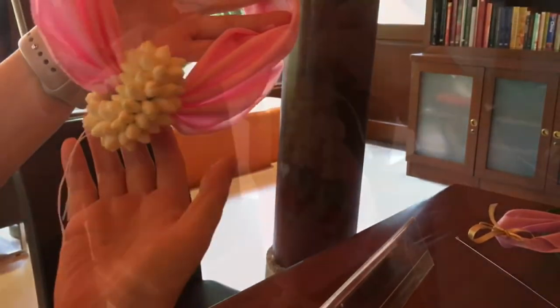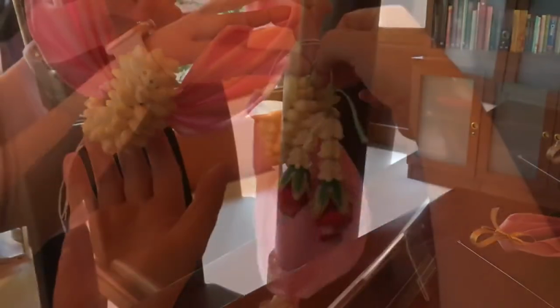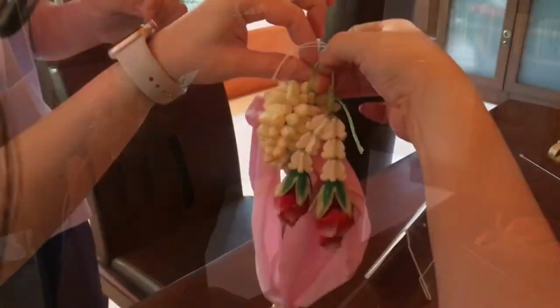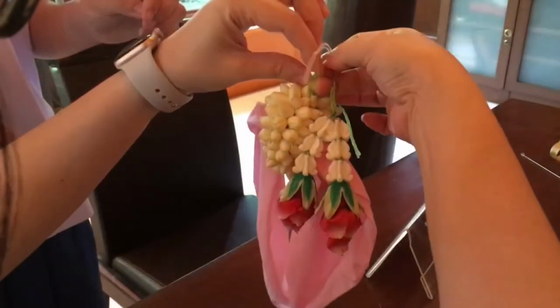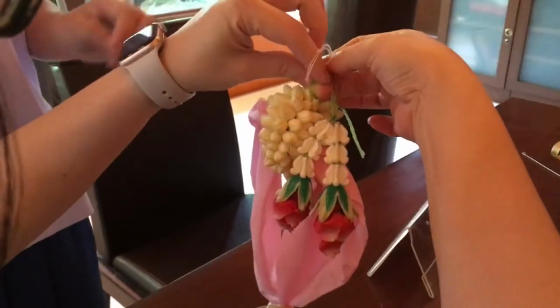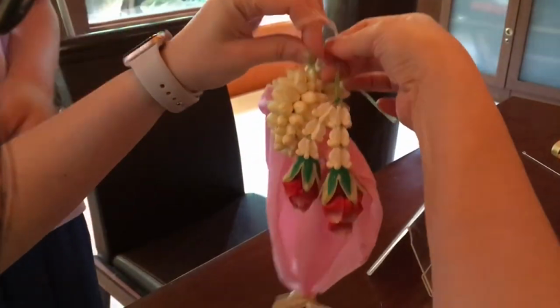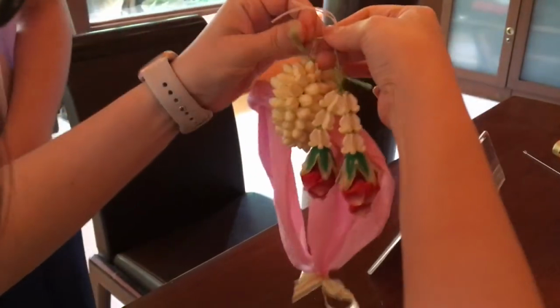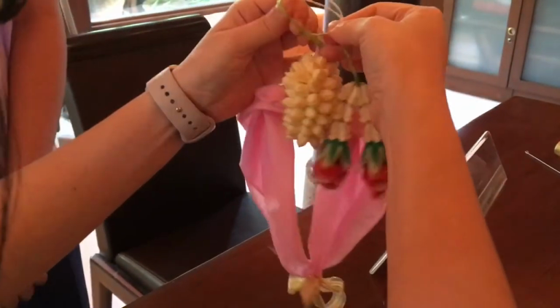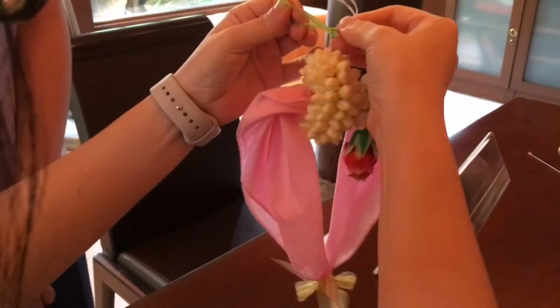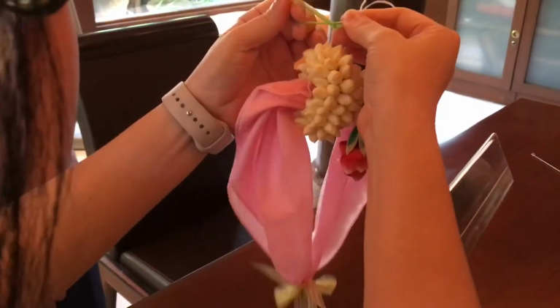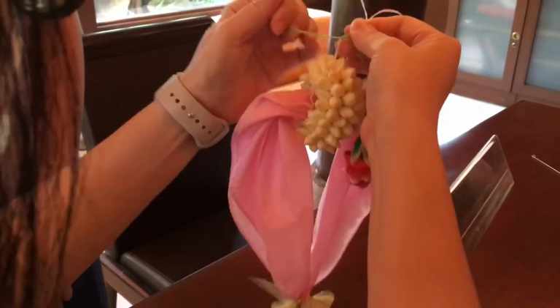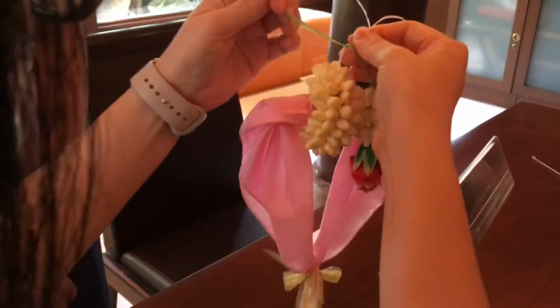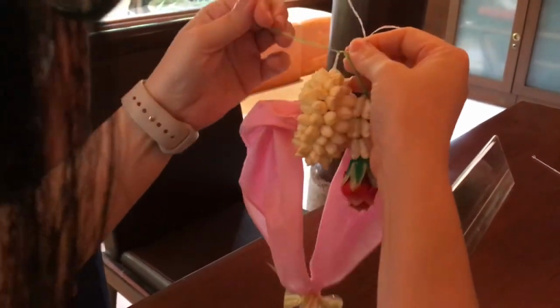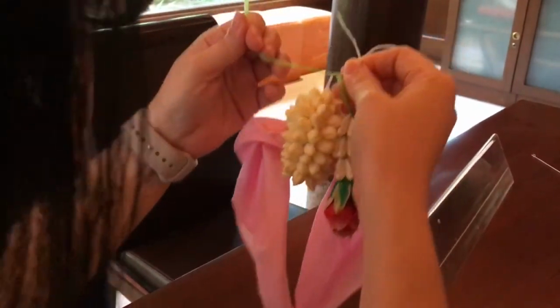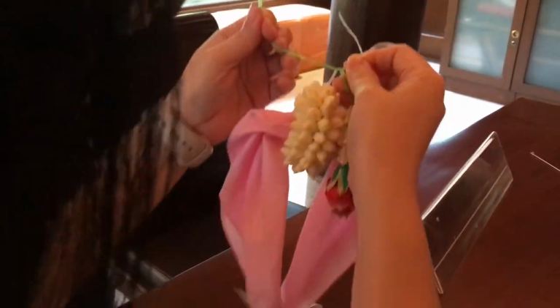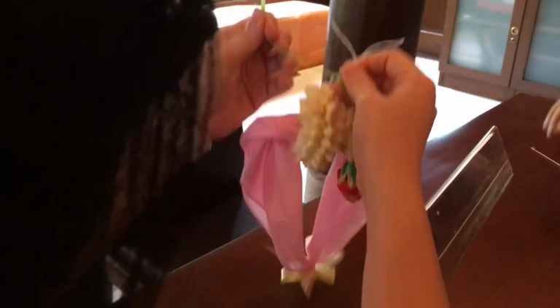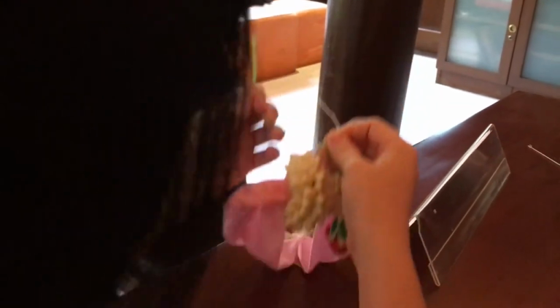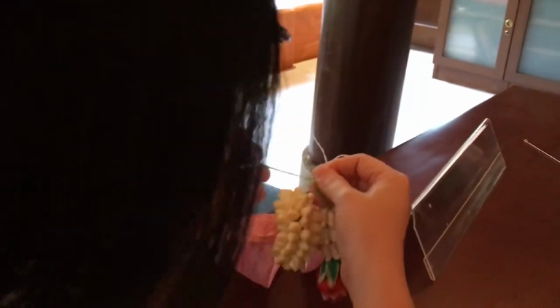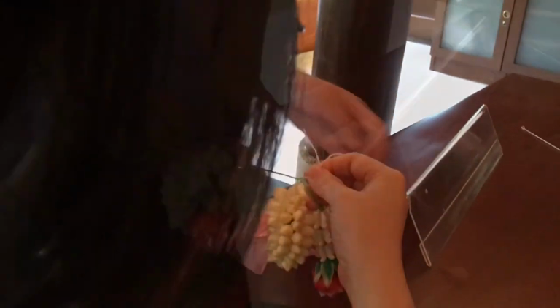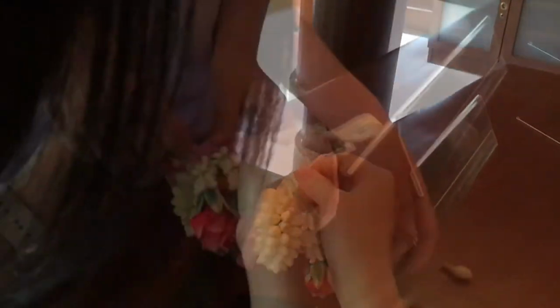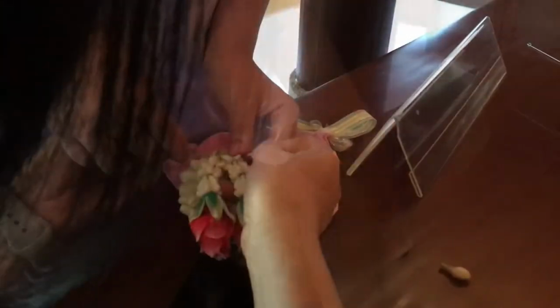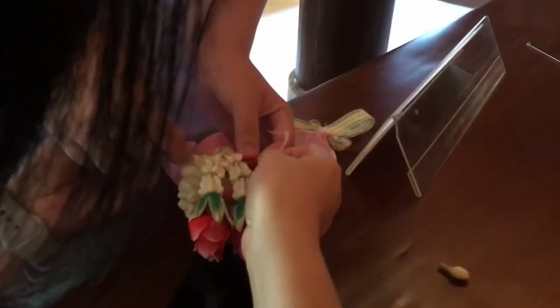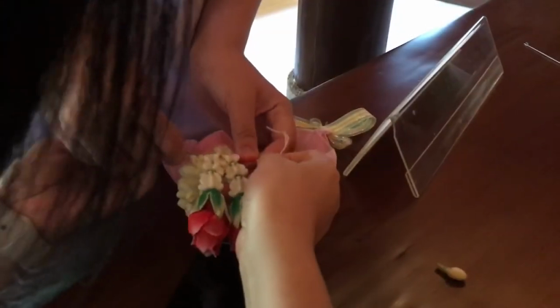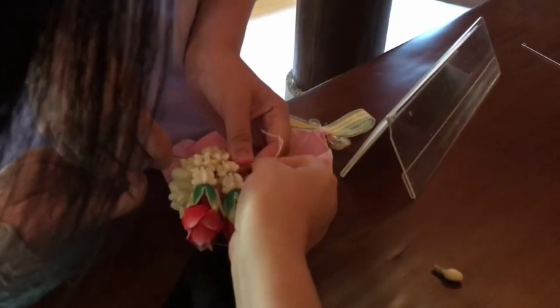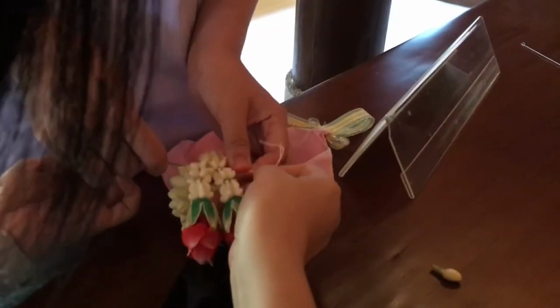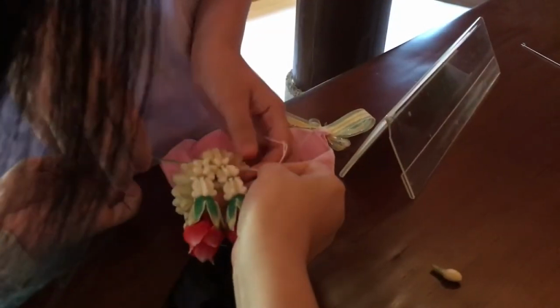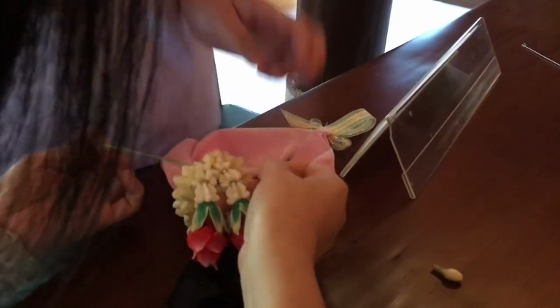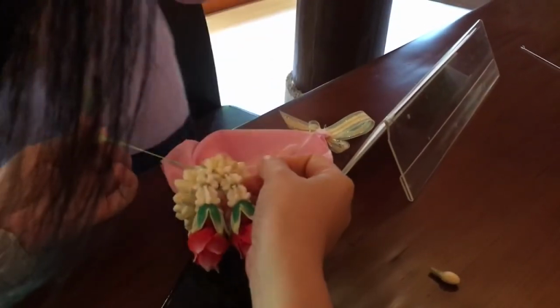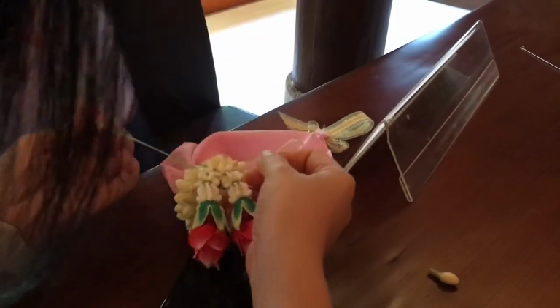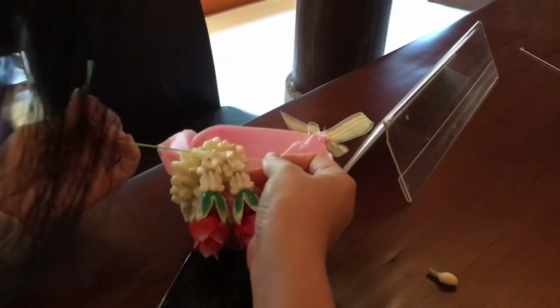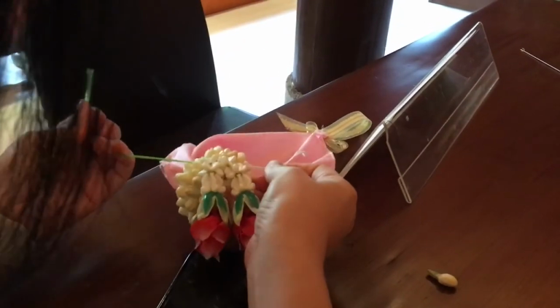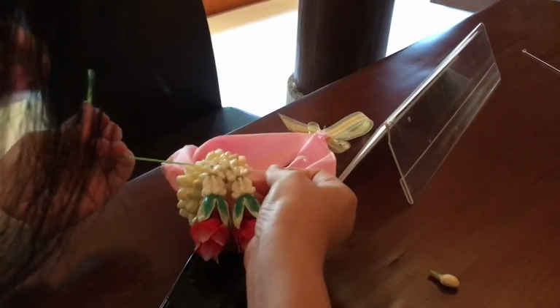For the tassel, or the bottom part, someone prepared that for me because it's quite complicated.